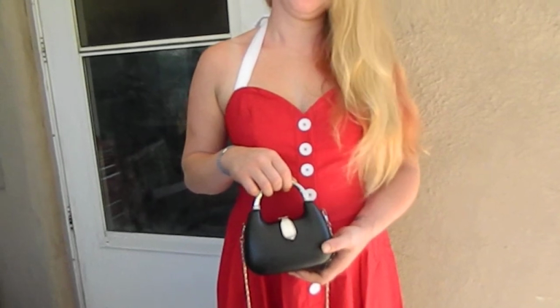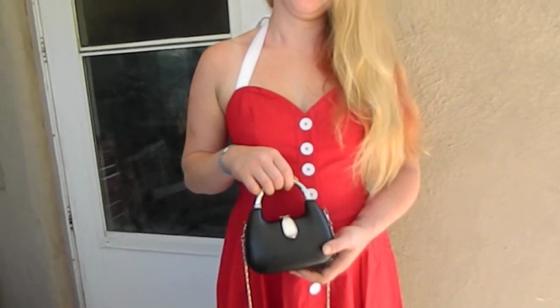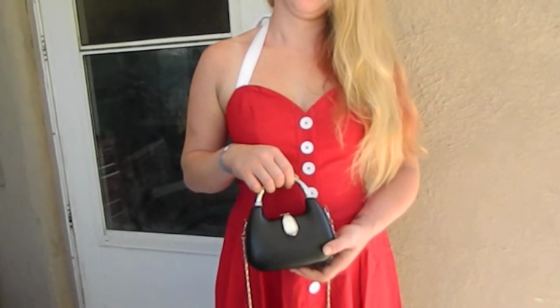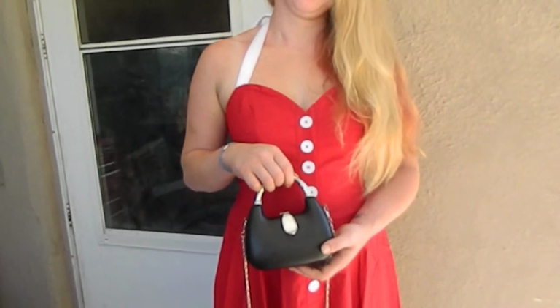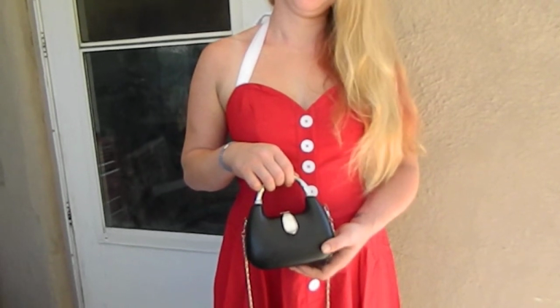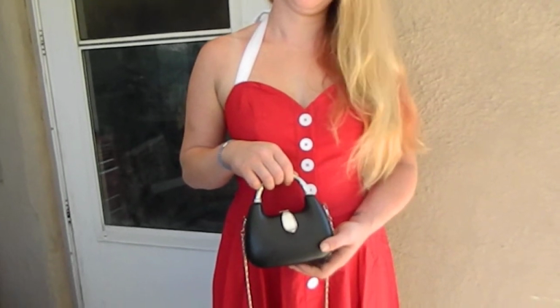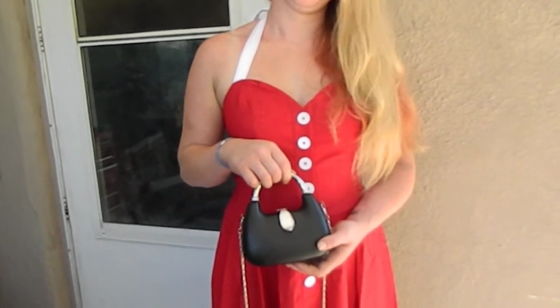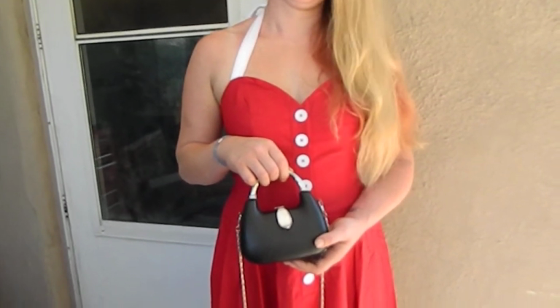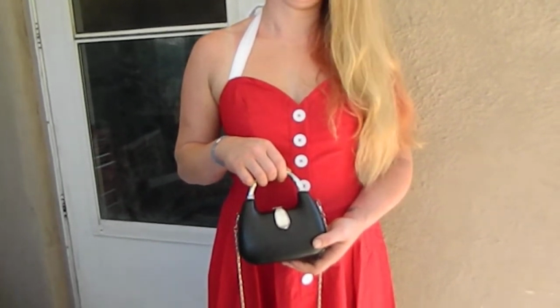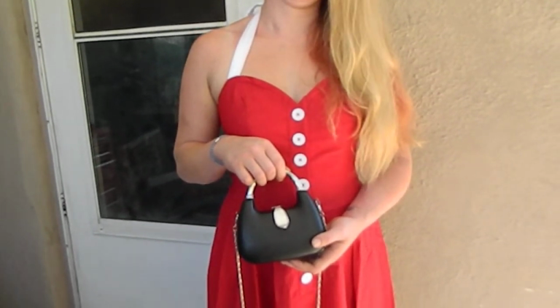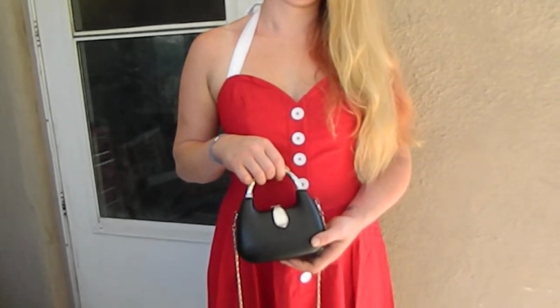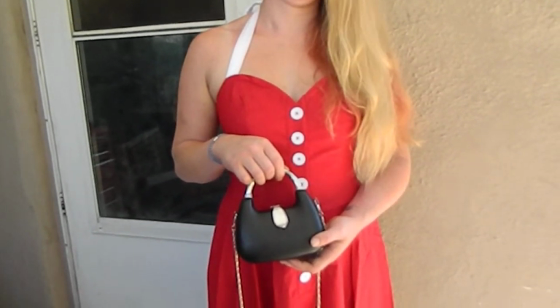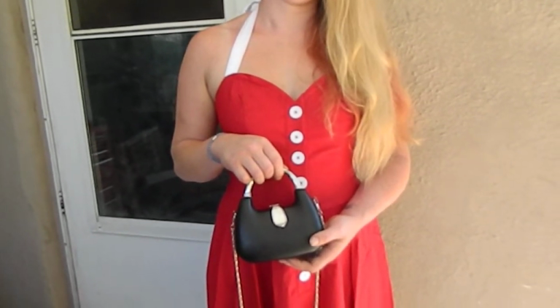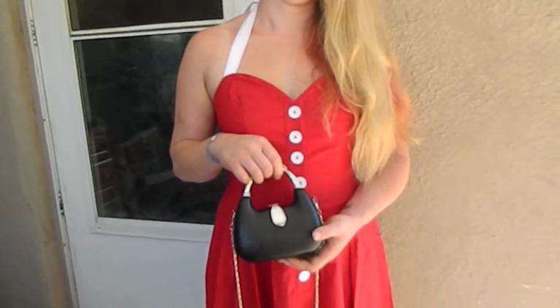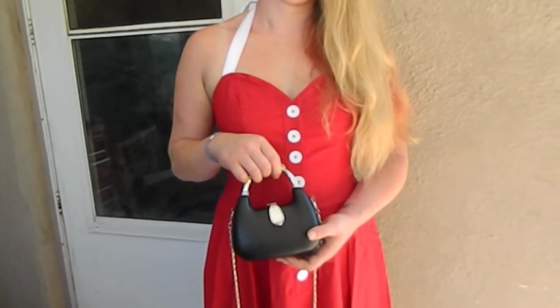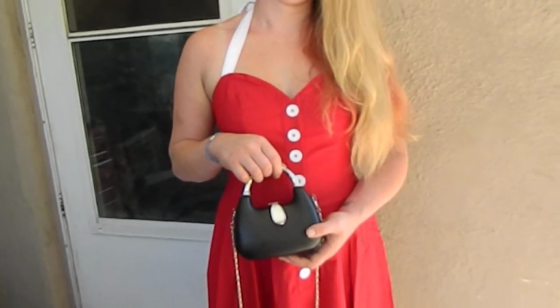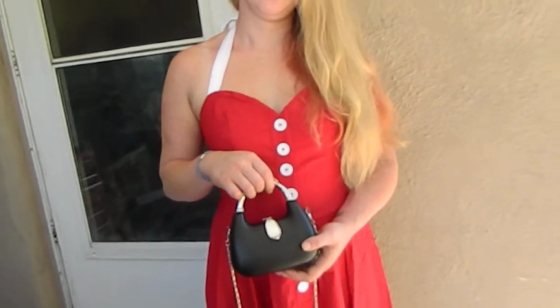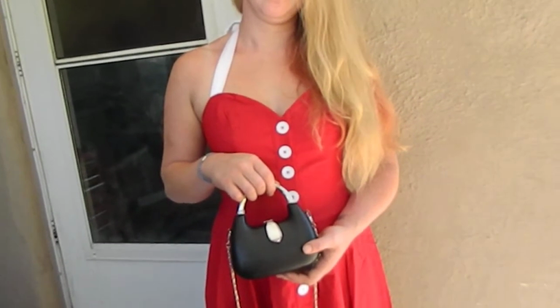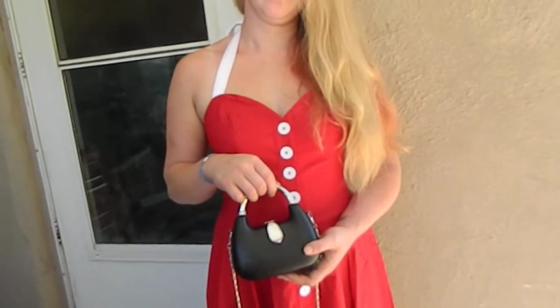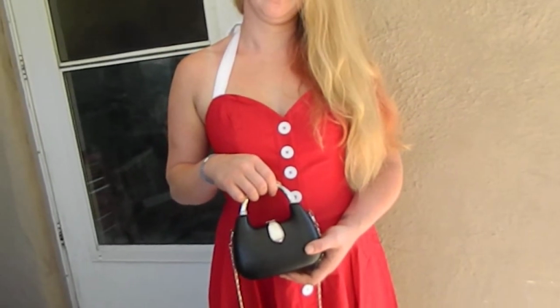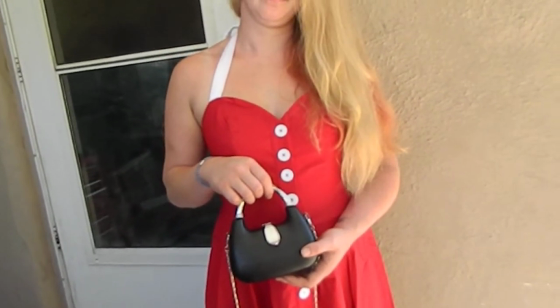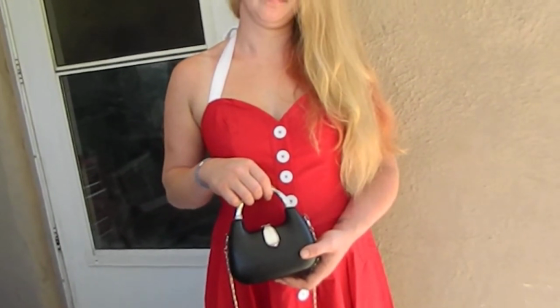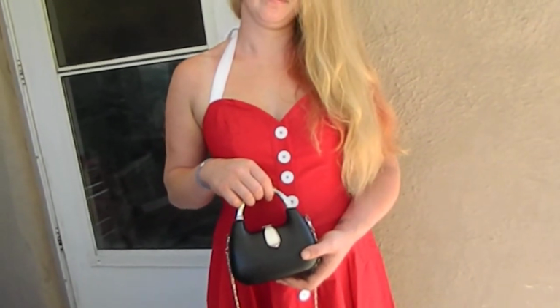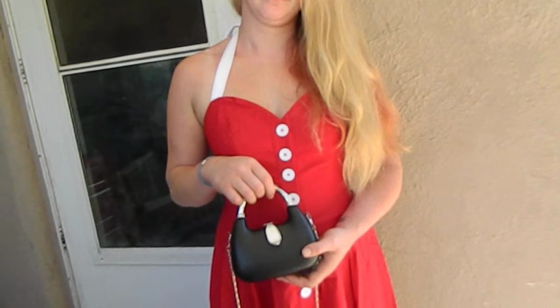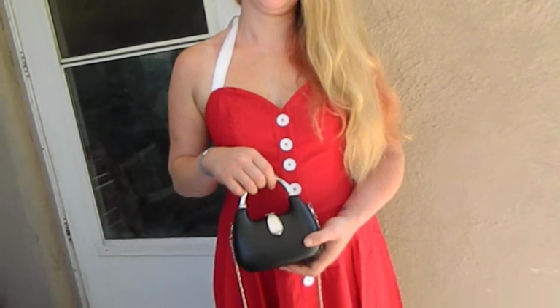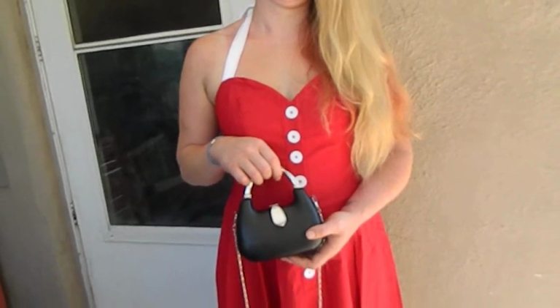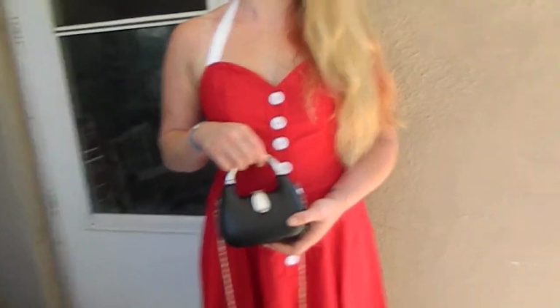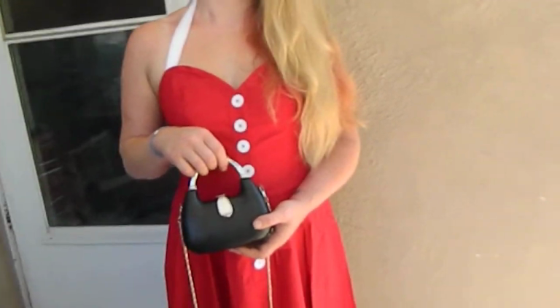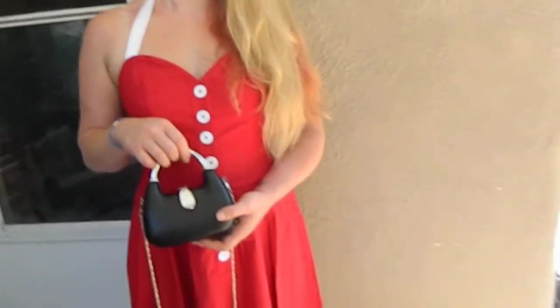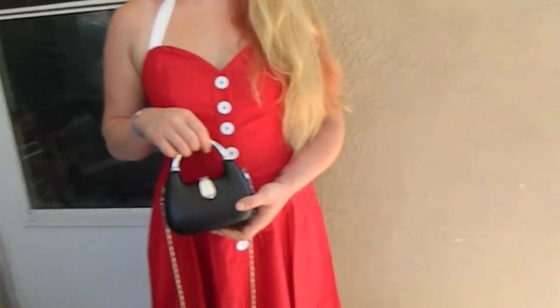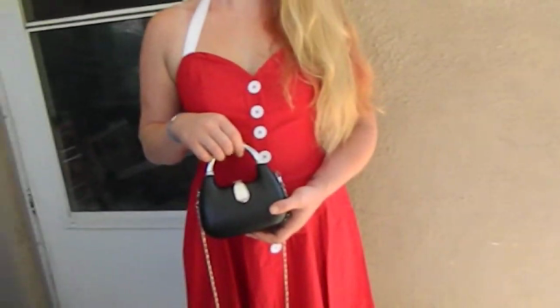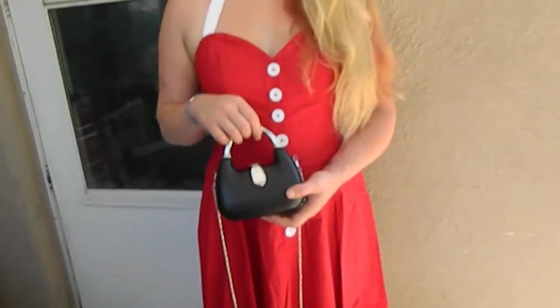Sarah Lee's Deals, Deals, and Giveaways. This is your retro dress with a black clutch.